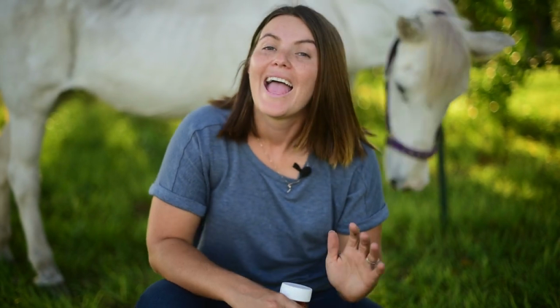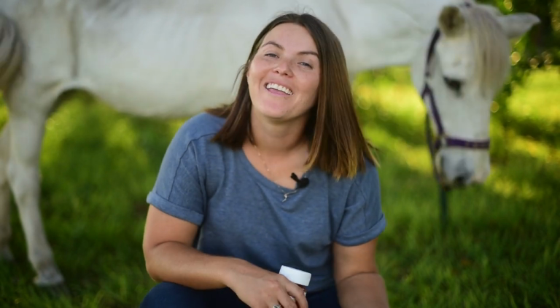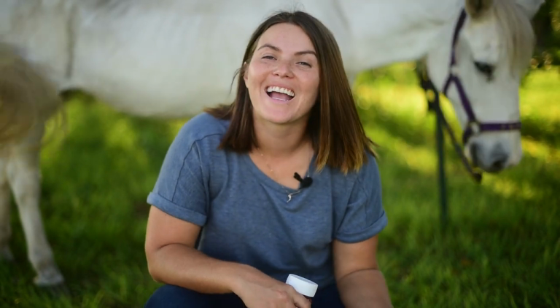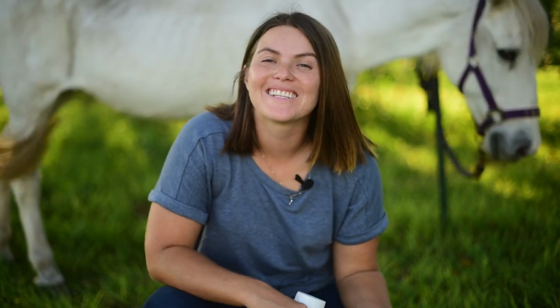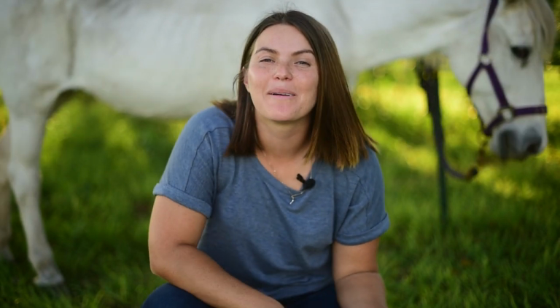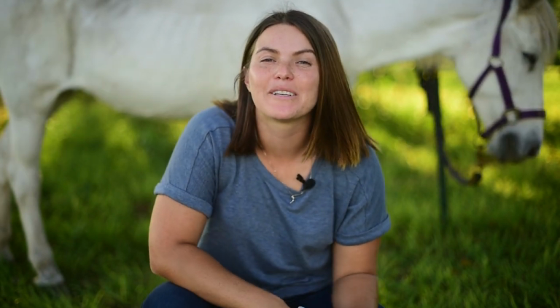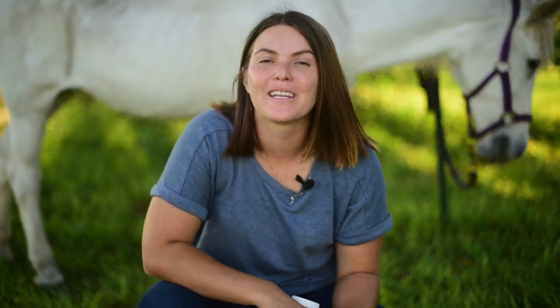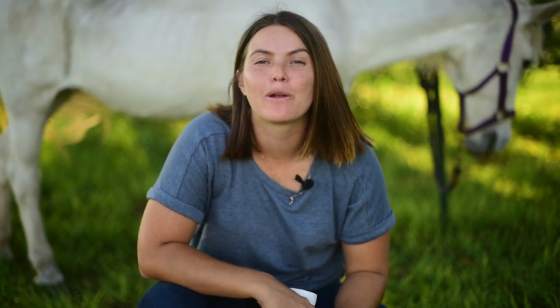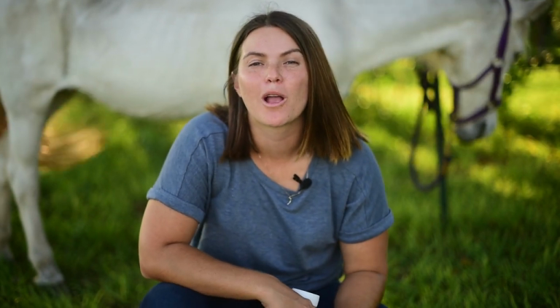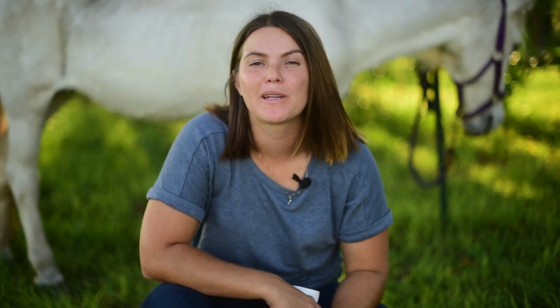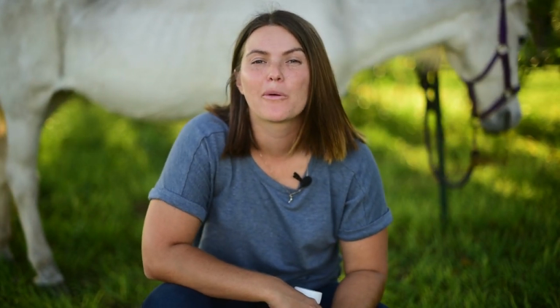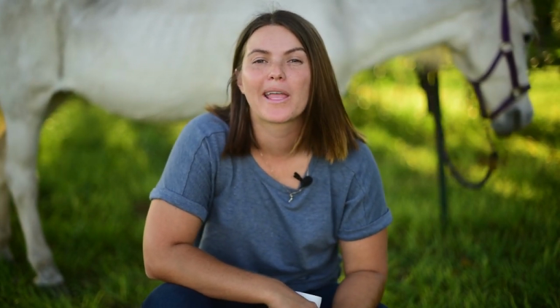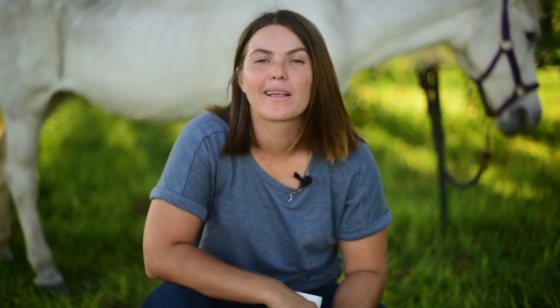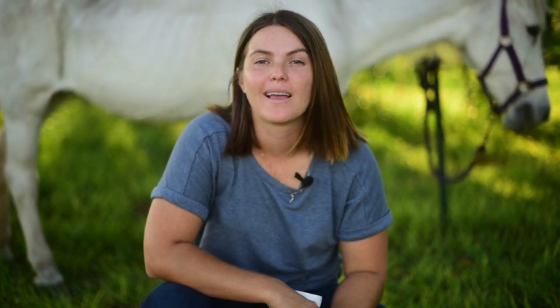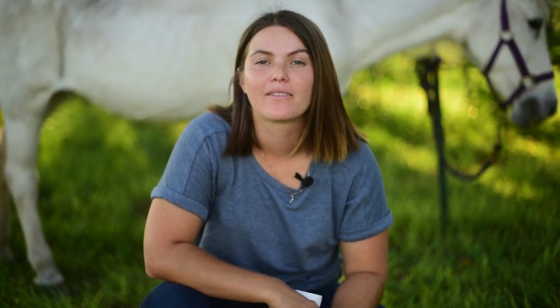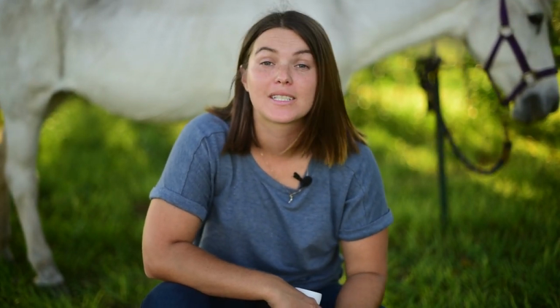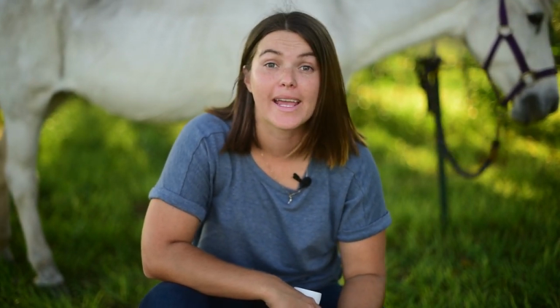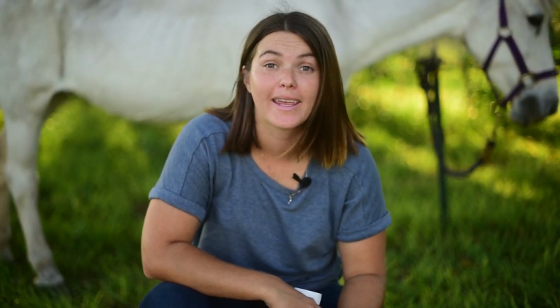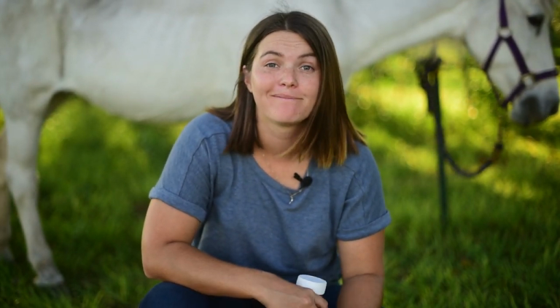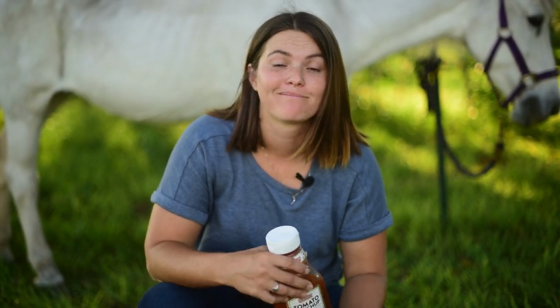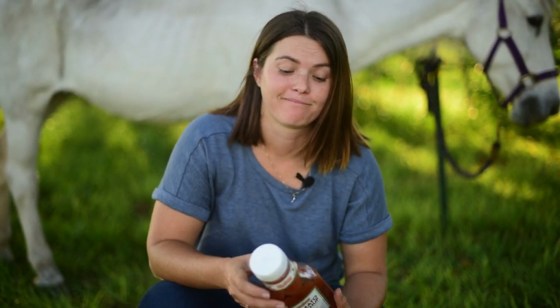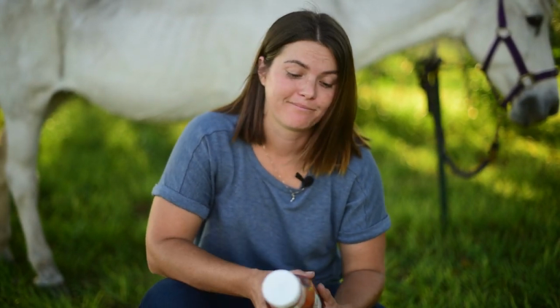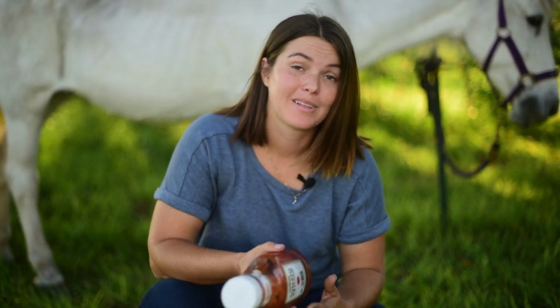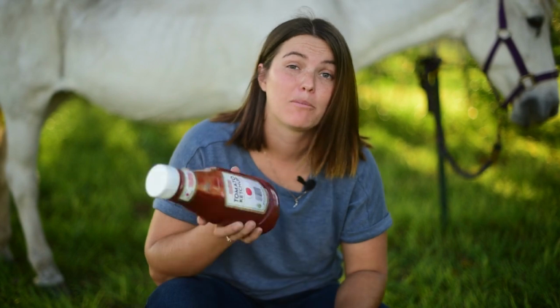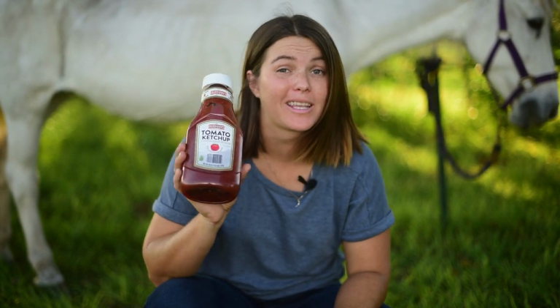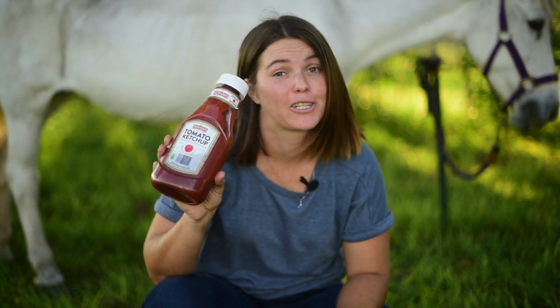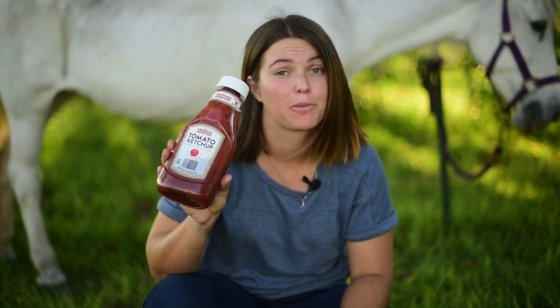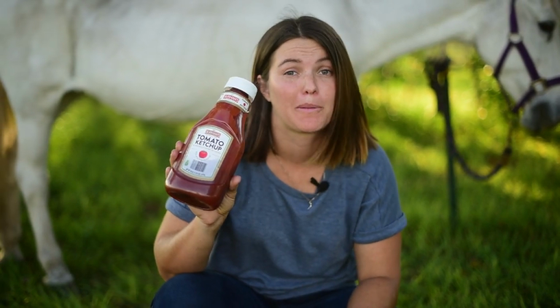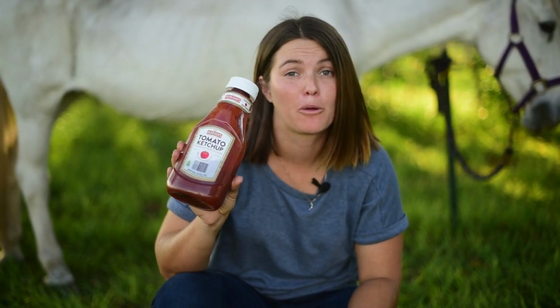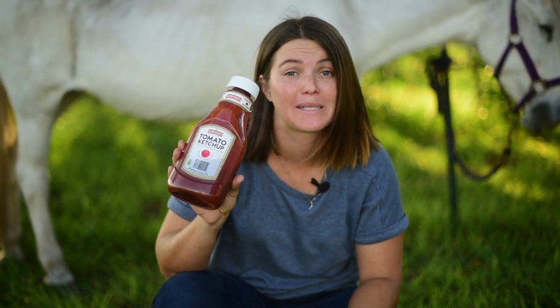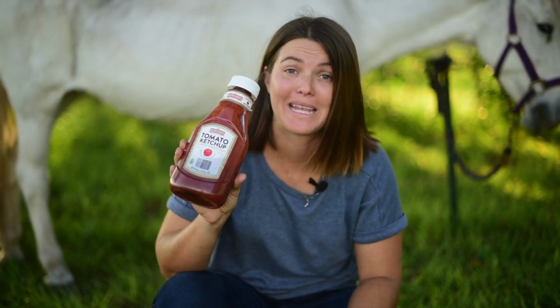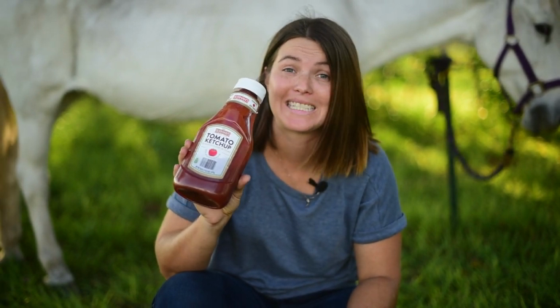Hey guys, I'm Tiffany and welcome to Our Organic Life. Today I'm putting ketchup in my pony's mane and tail.